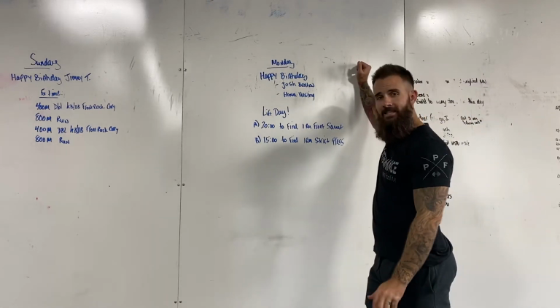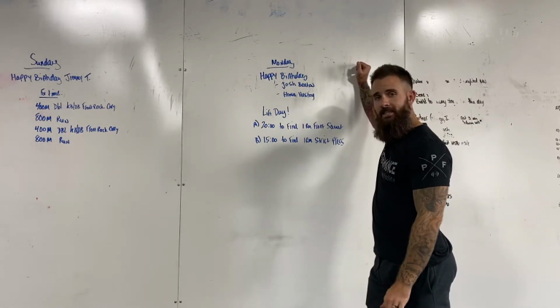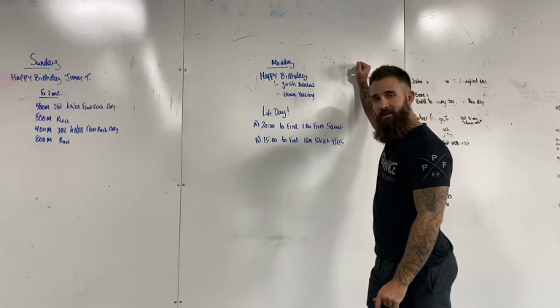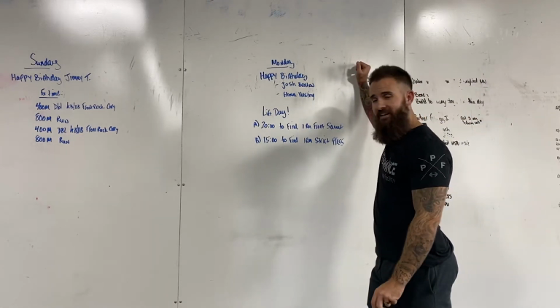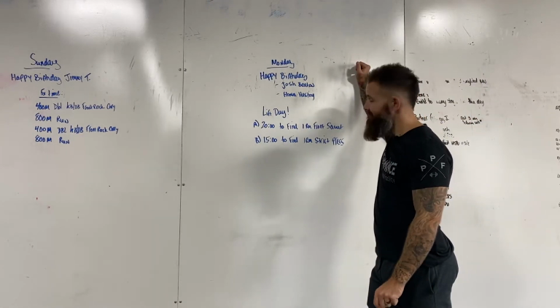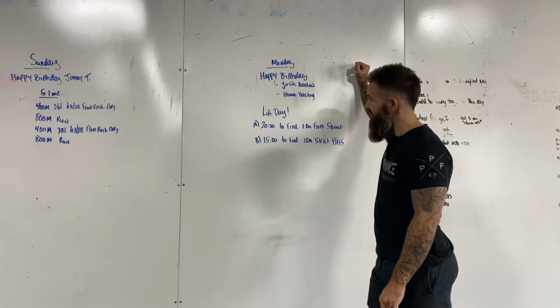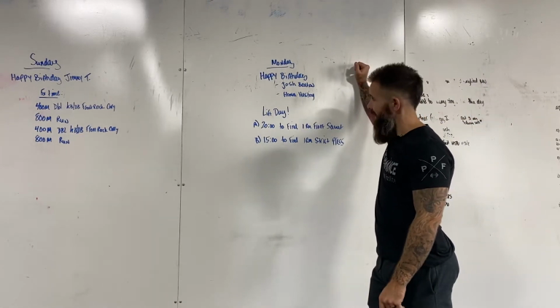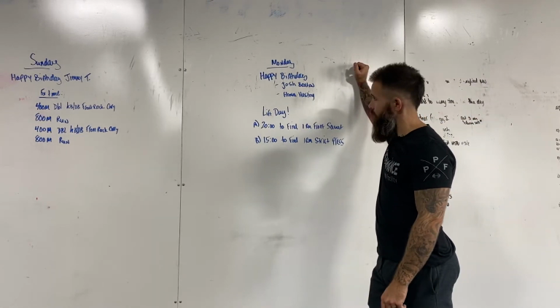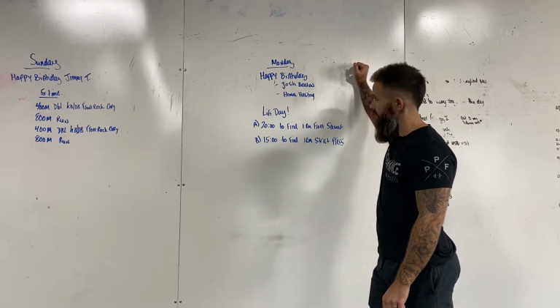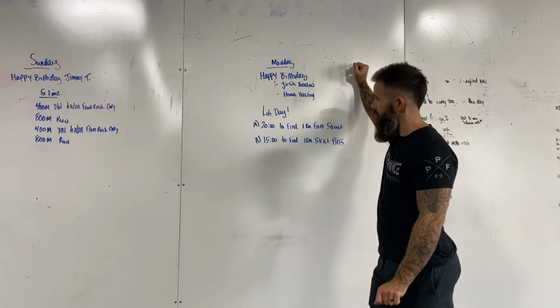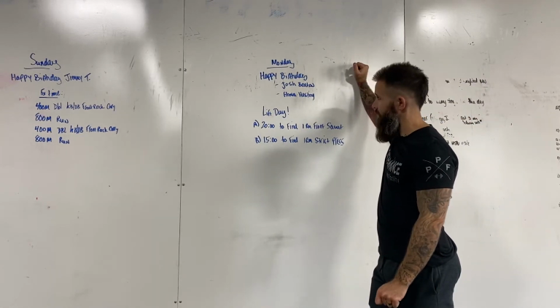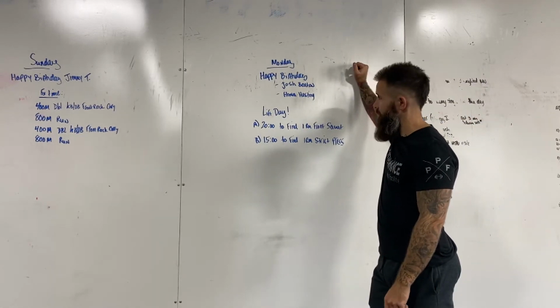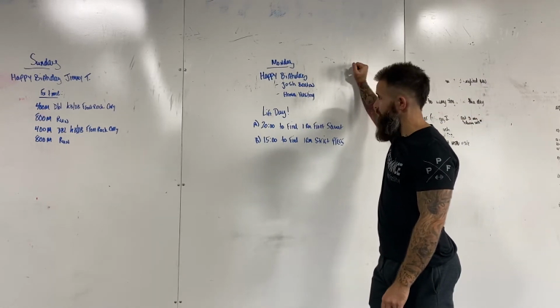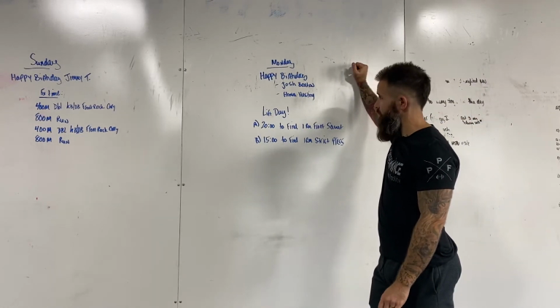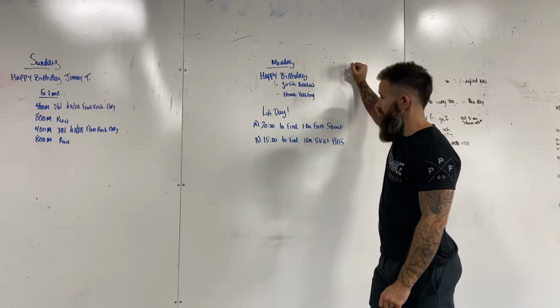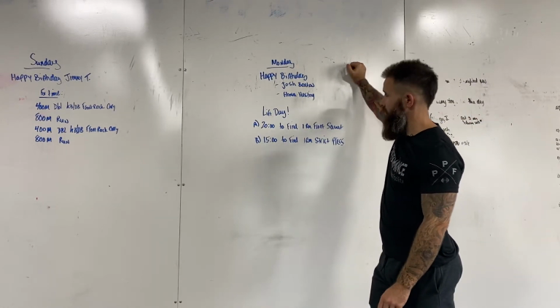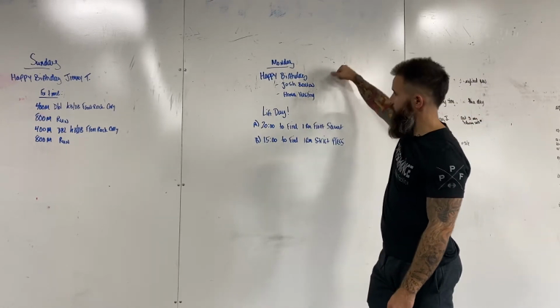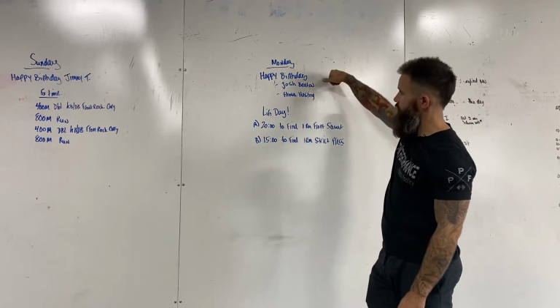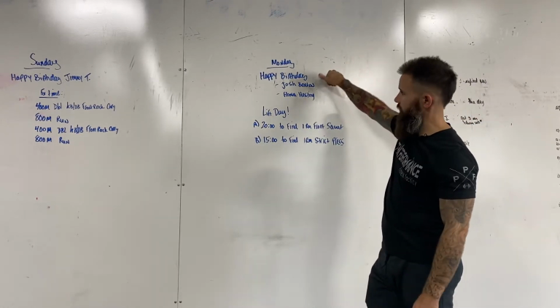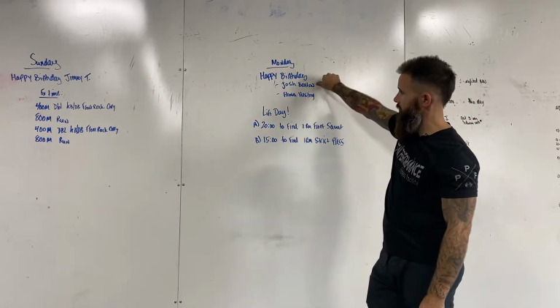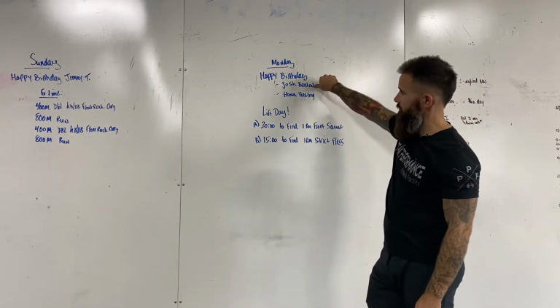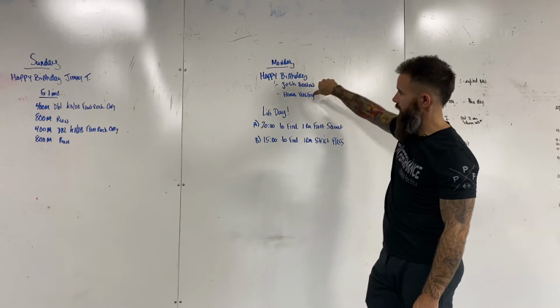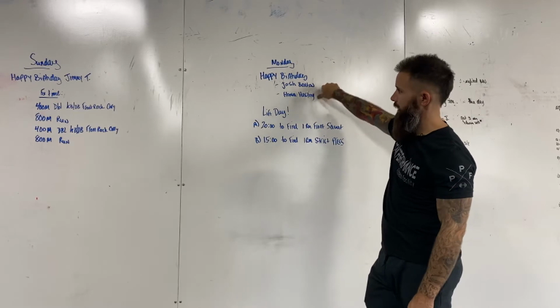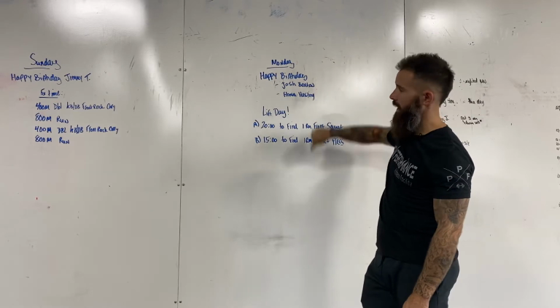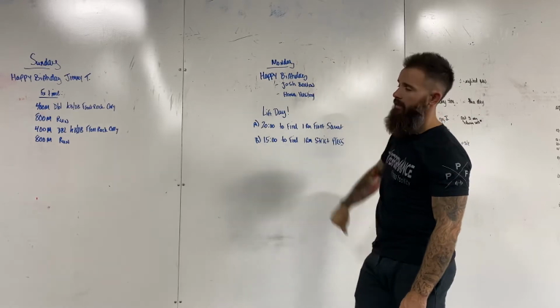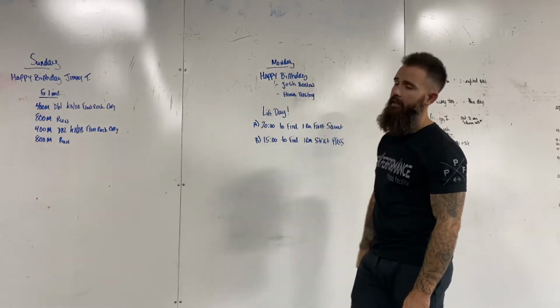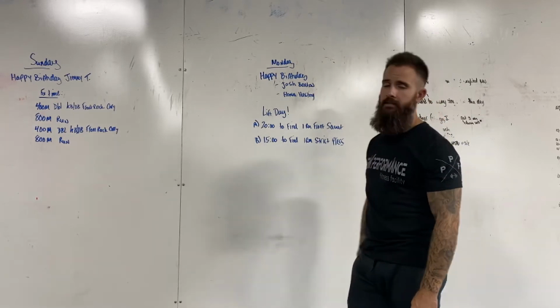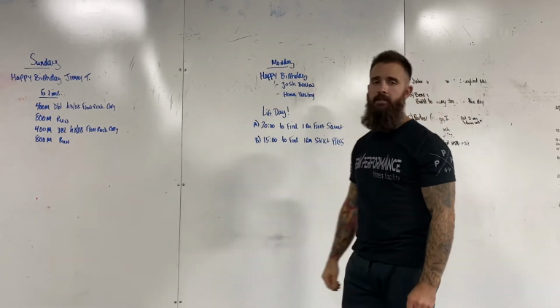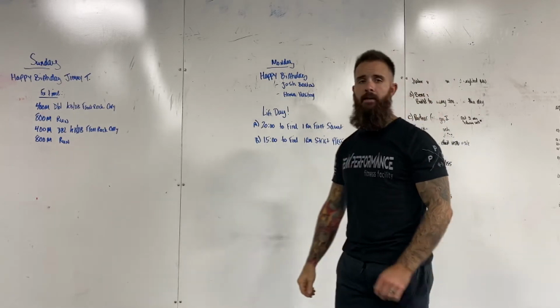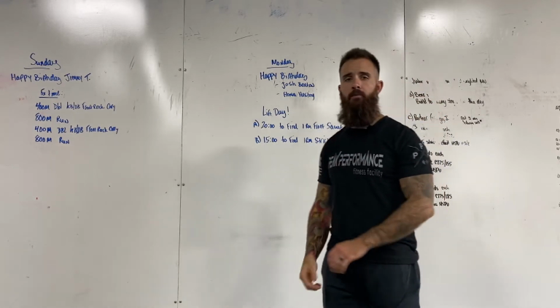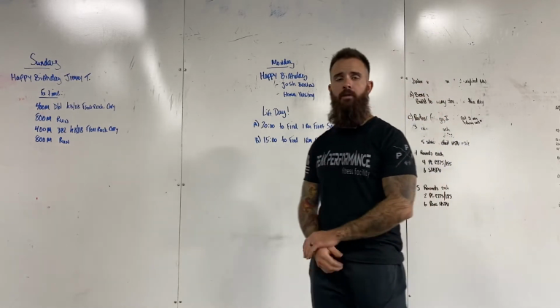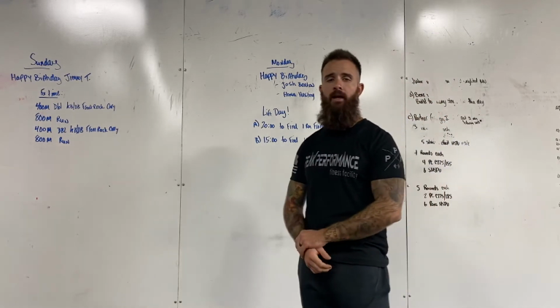It's Monday and we want to give a happy birthday shout out to Josh Beaton and Hannah Hastings. Happy birthday guys.